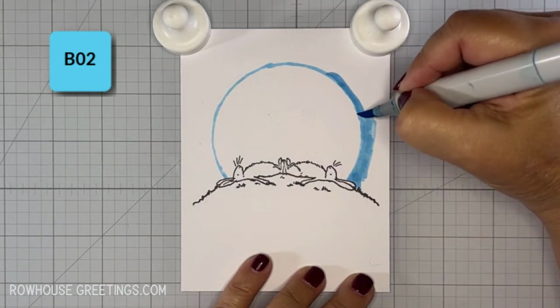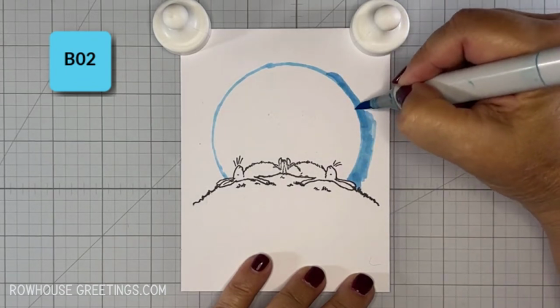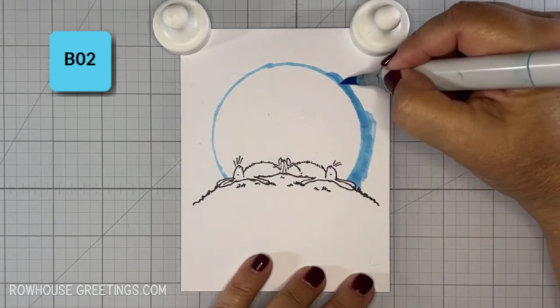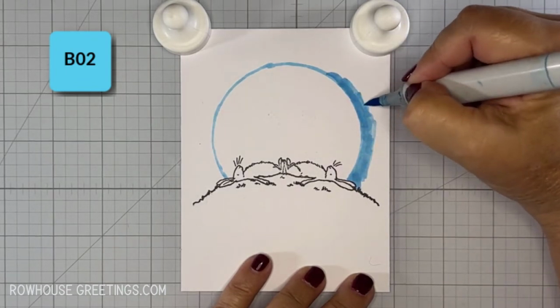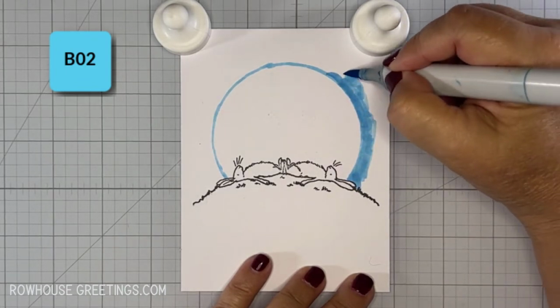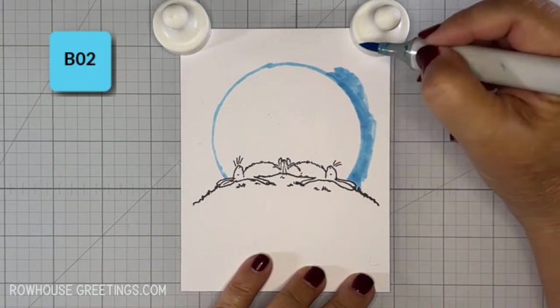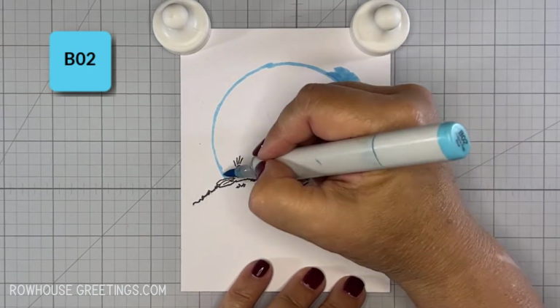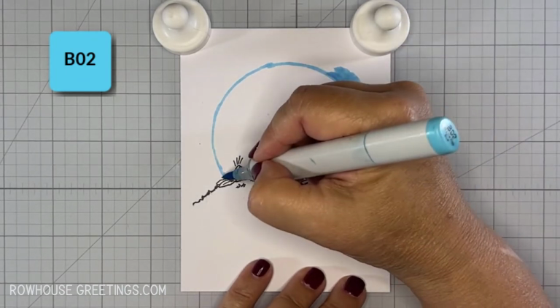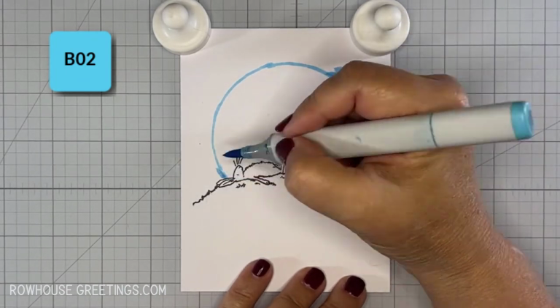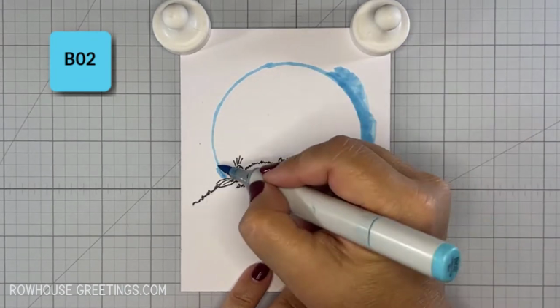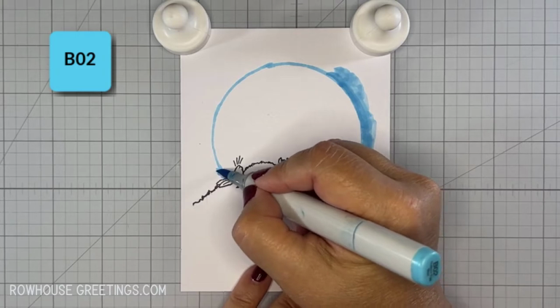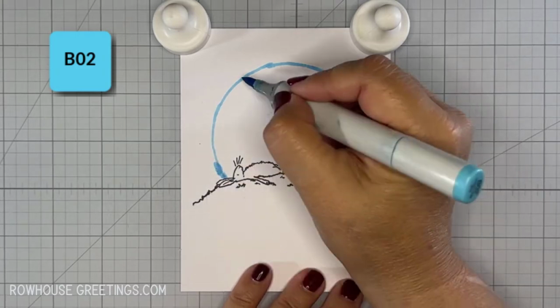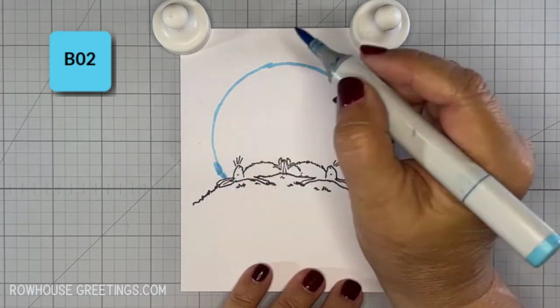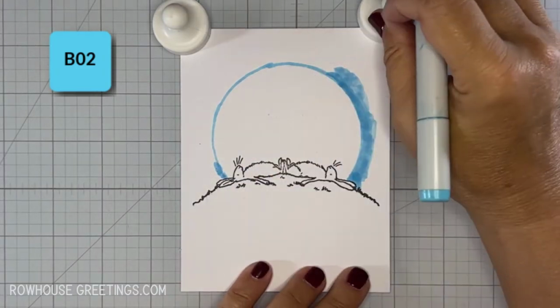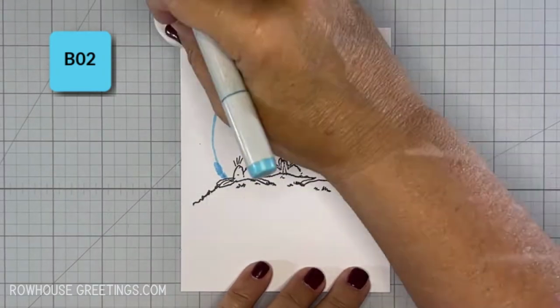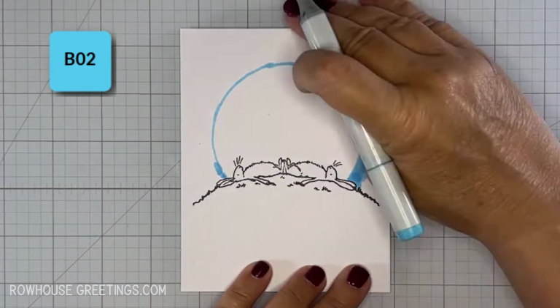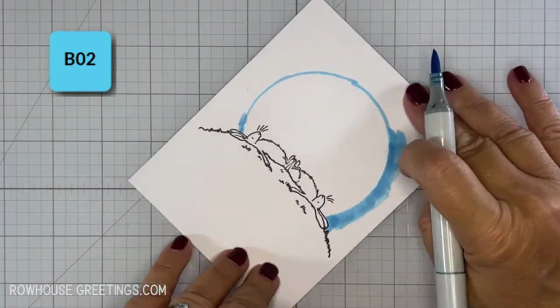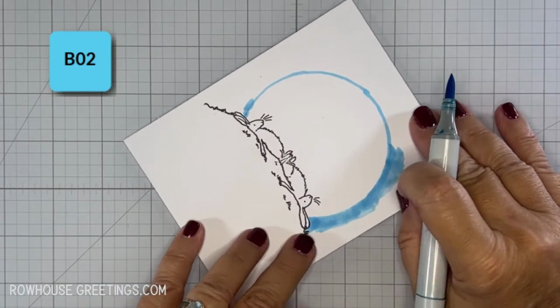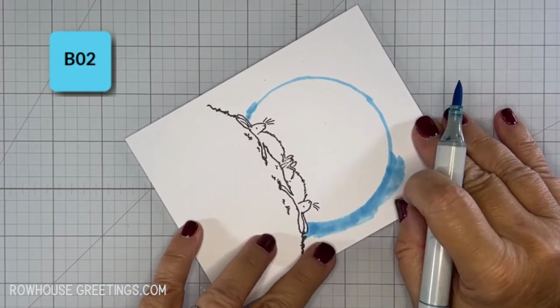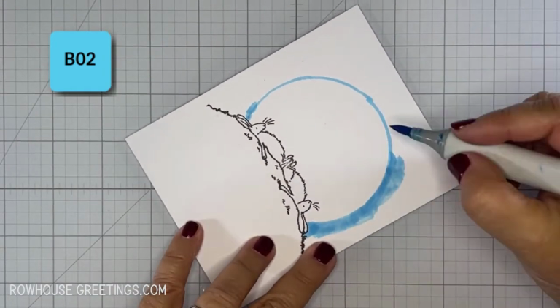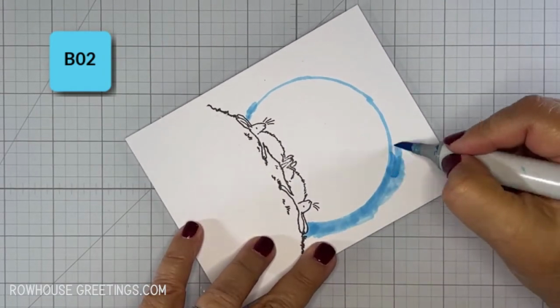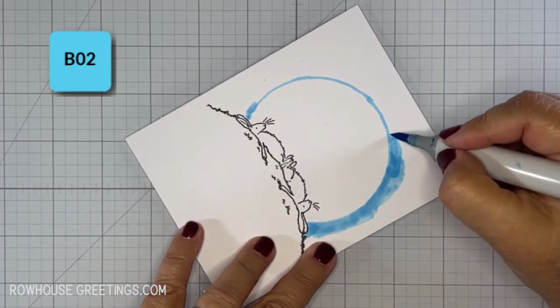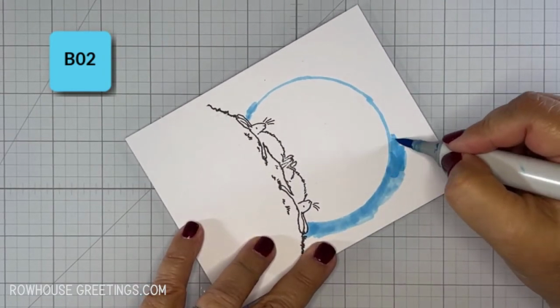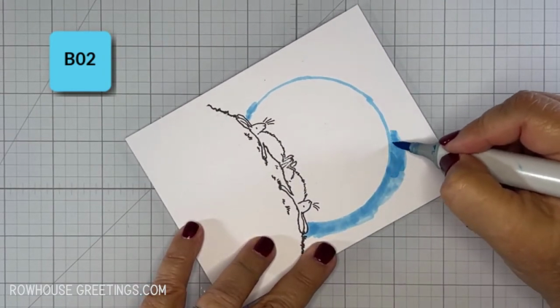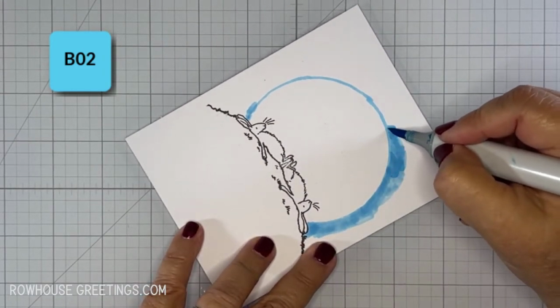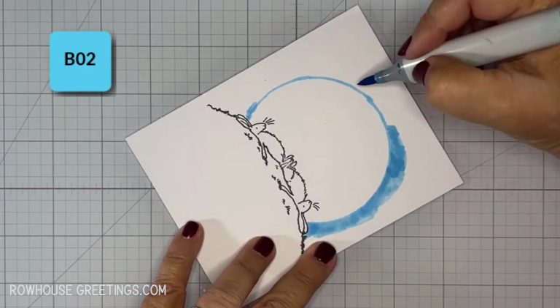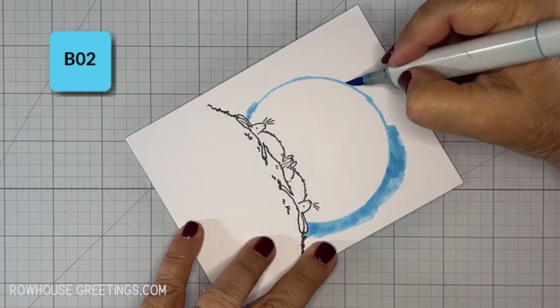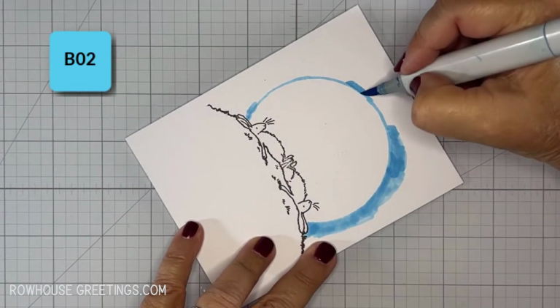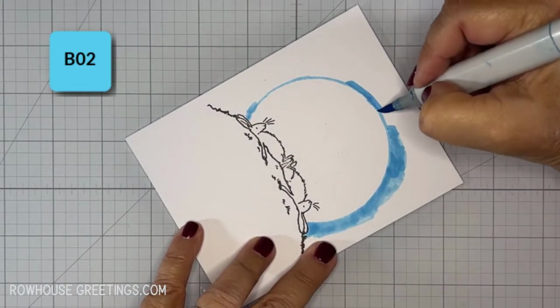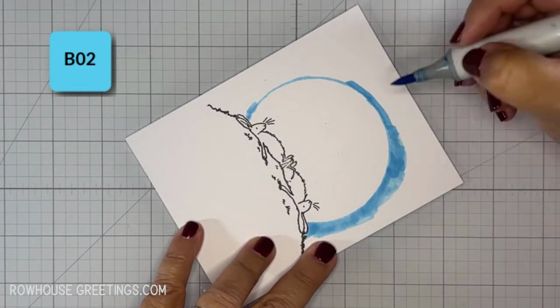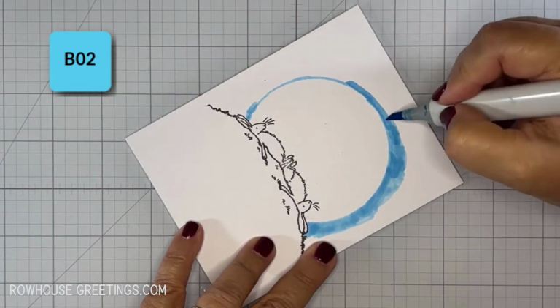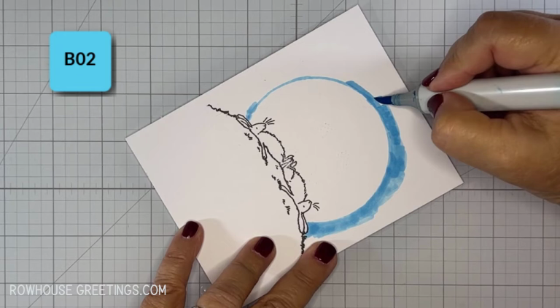As you can tell, this video has been sped up for the sake of keeping it to a reasonable length. I really don't color this fast, although sometimes I wish I could.